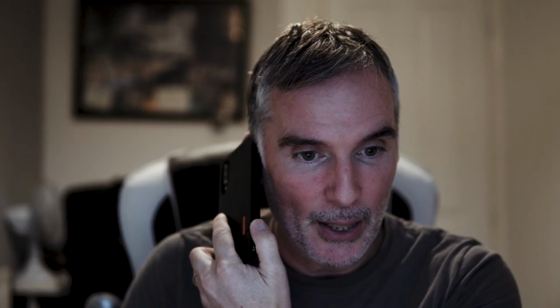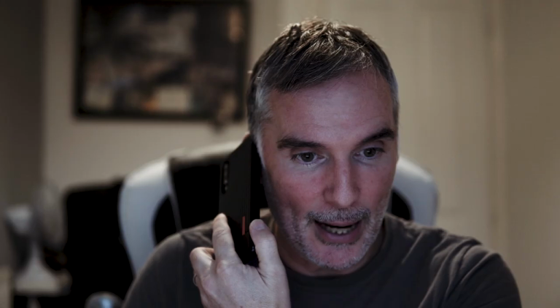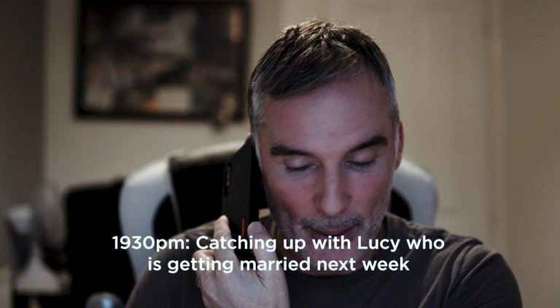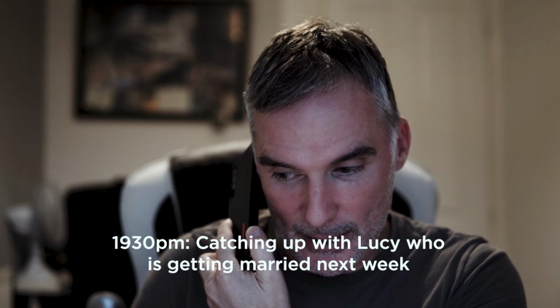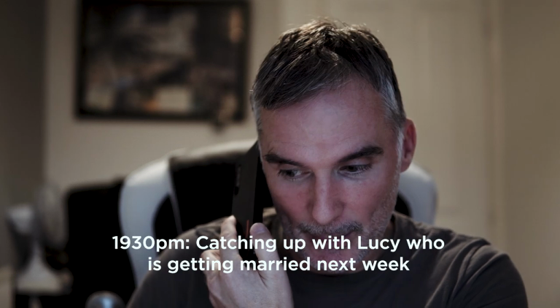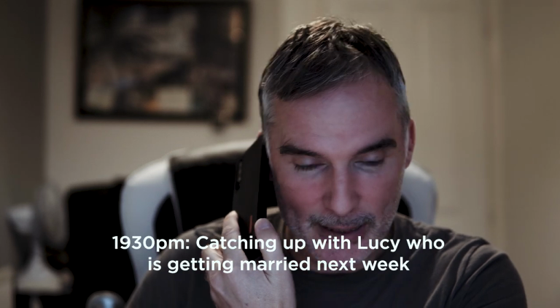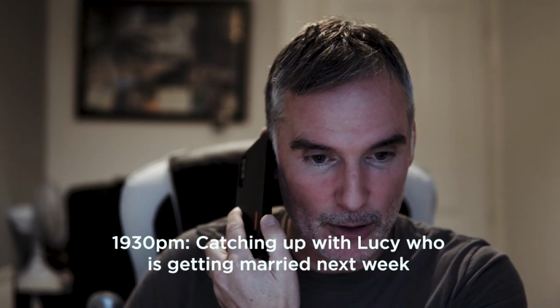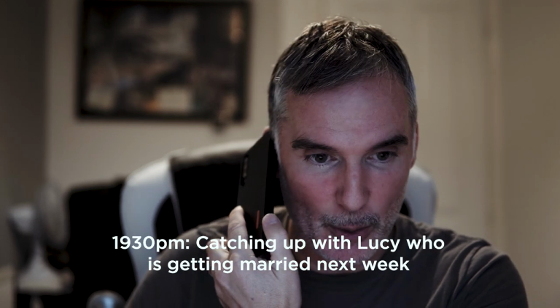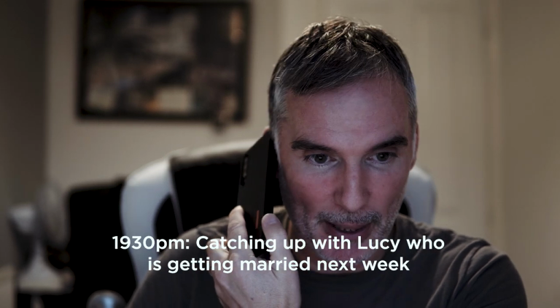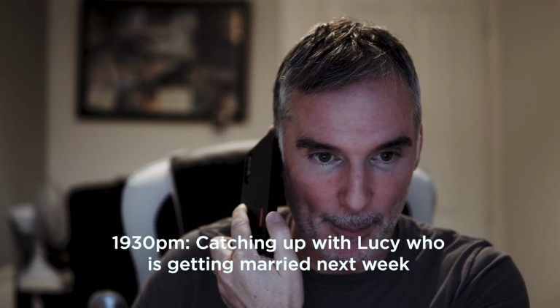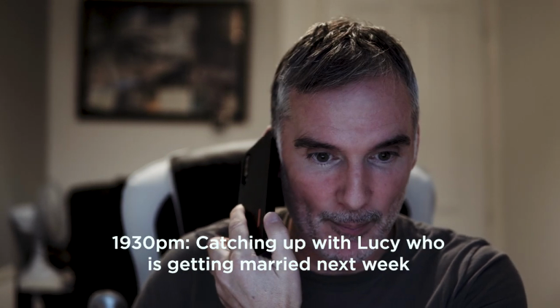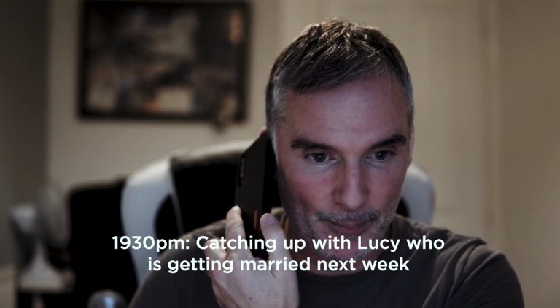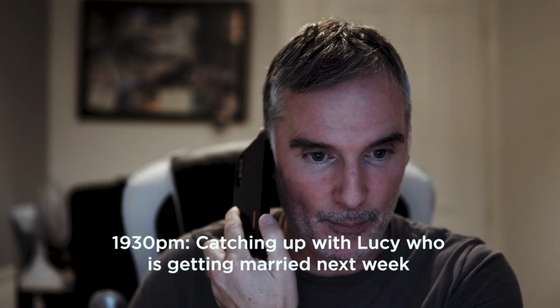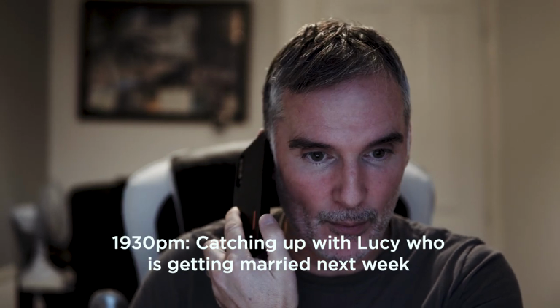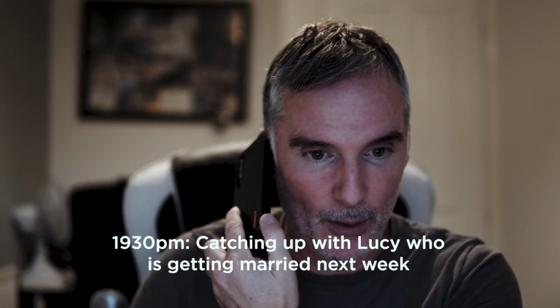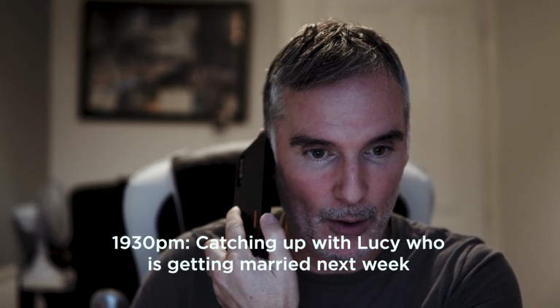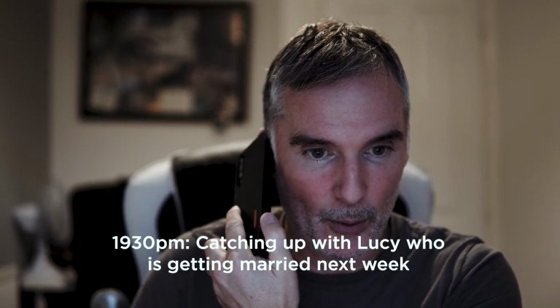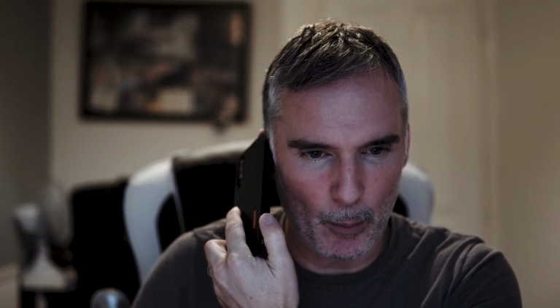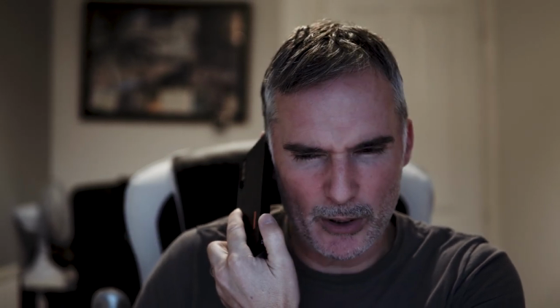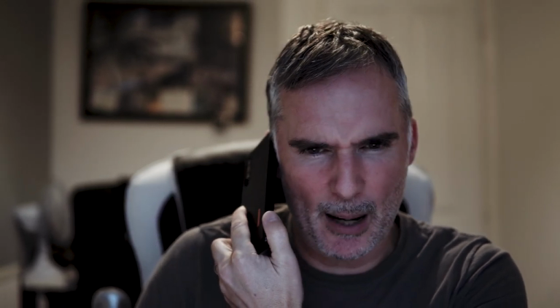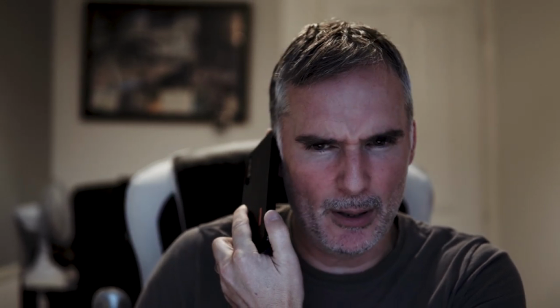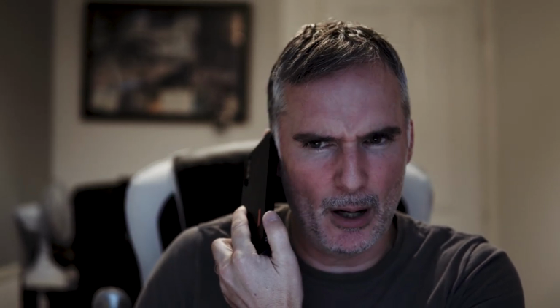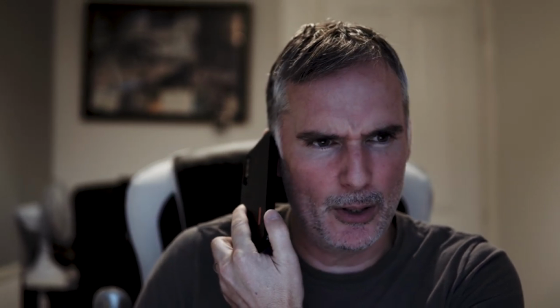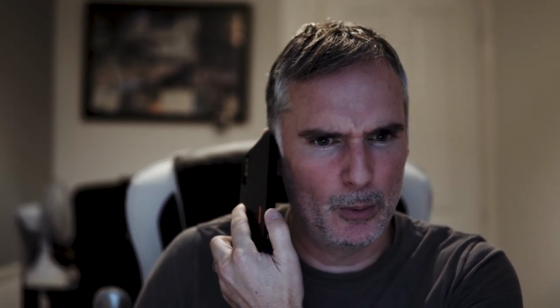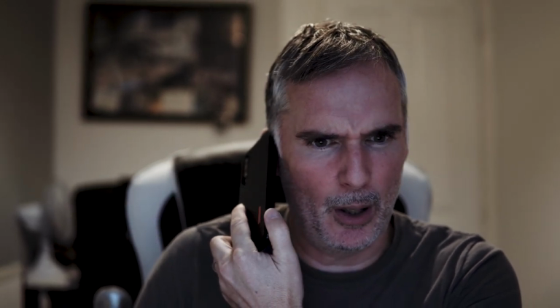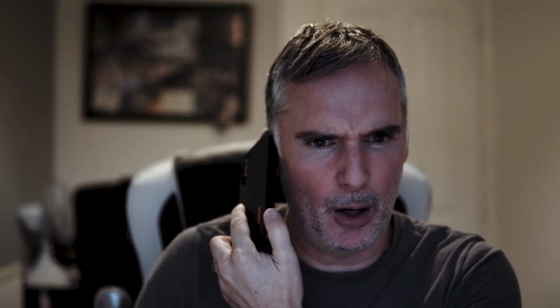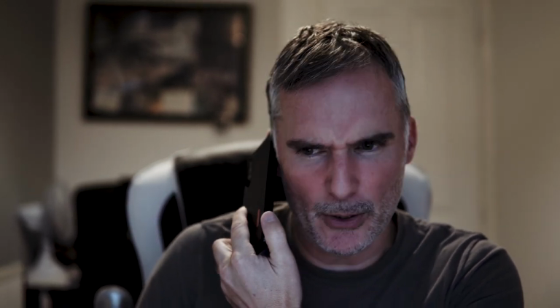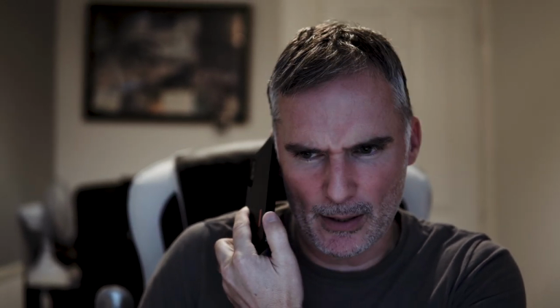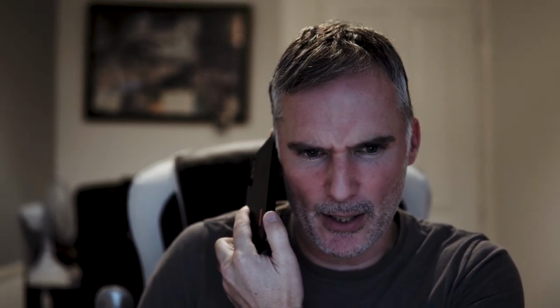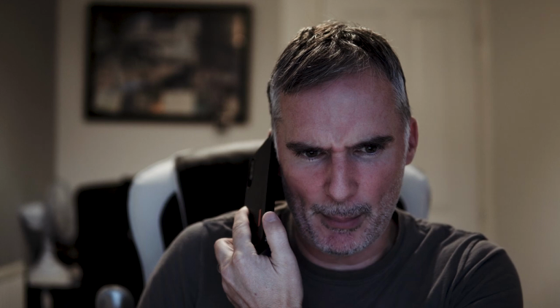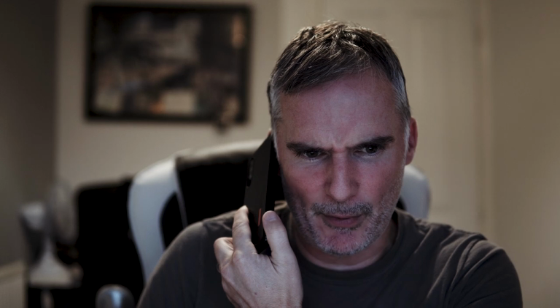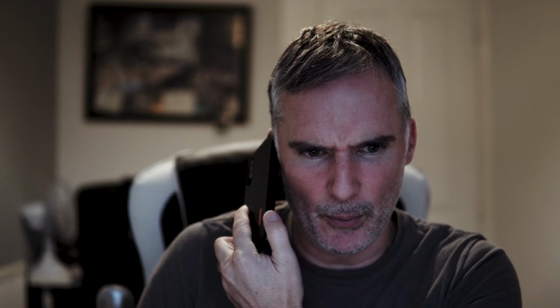His ceremony is still at 2pm. Okay, what time are you — are you staying there the night before?